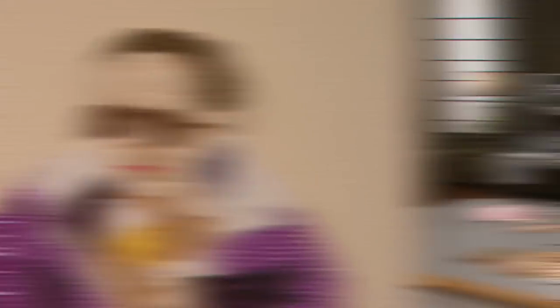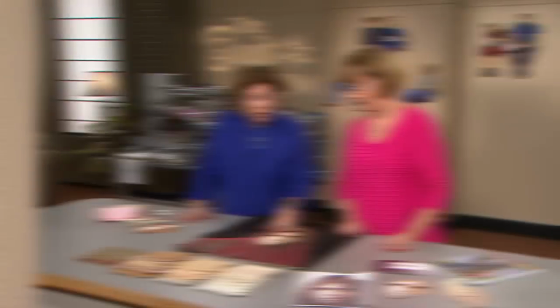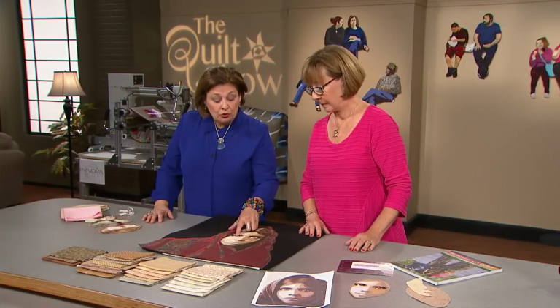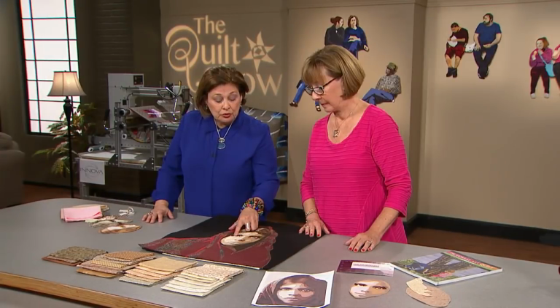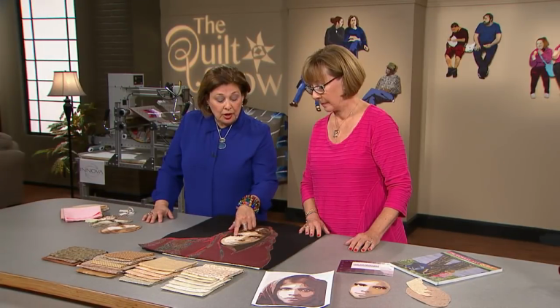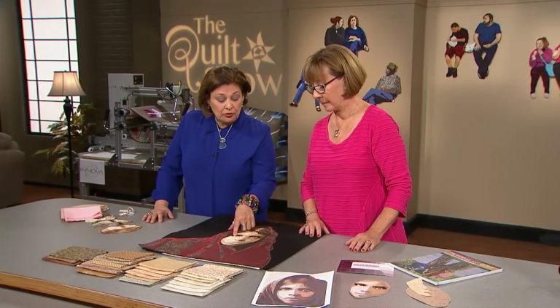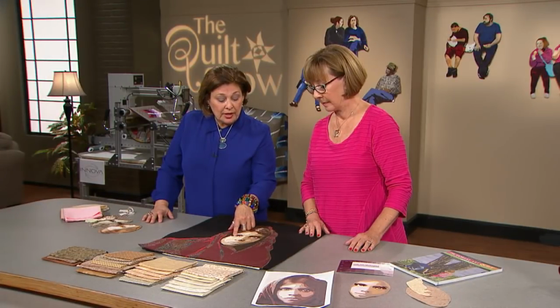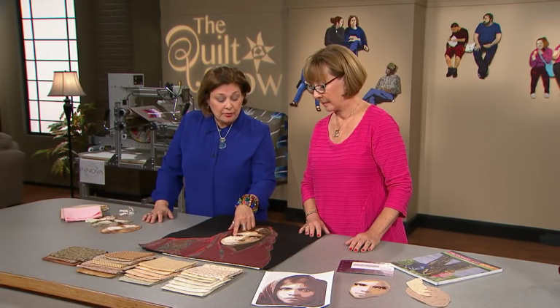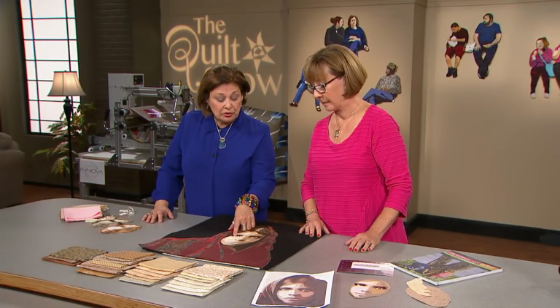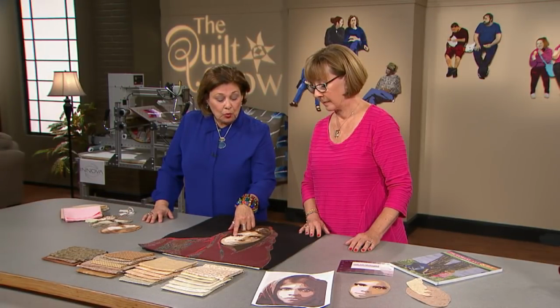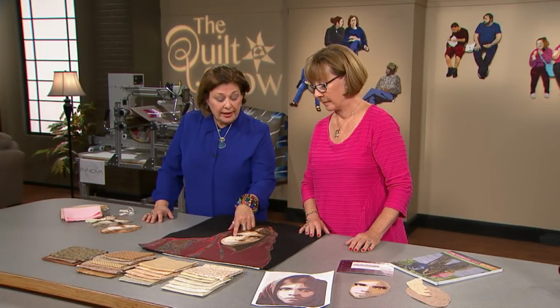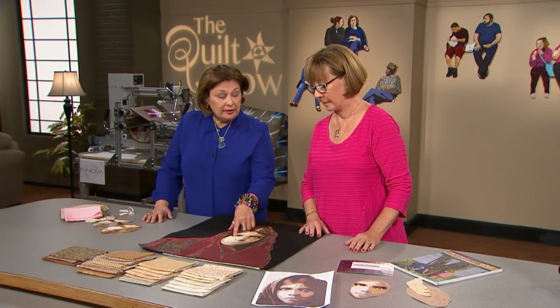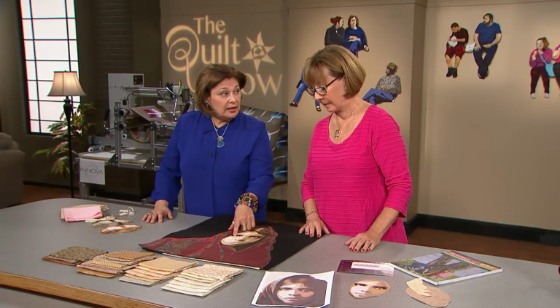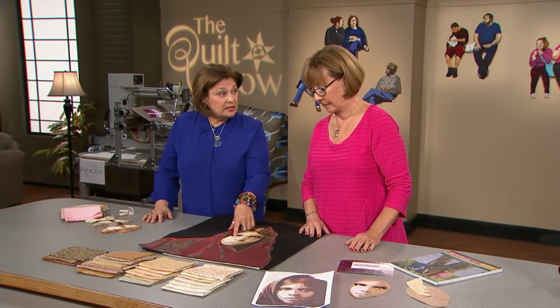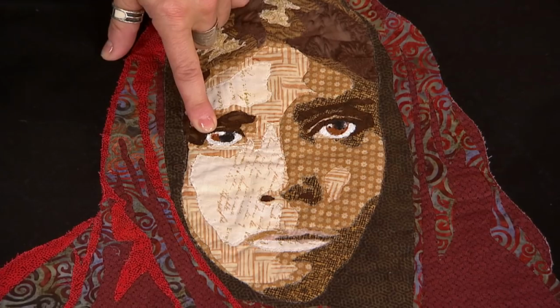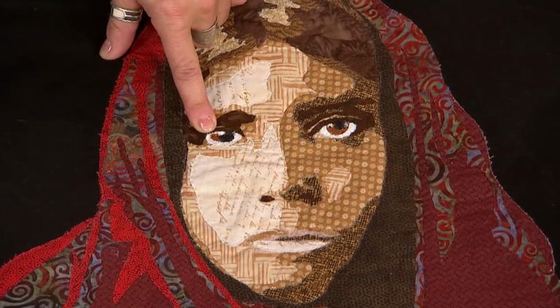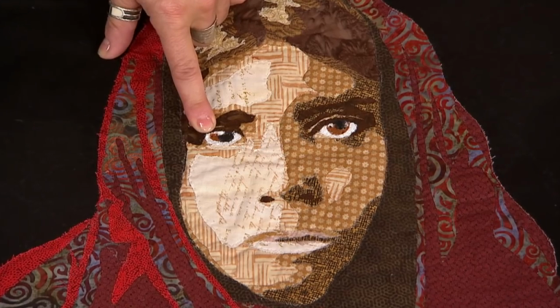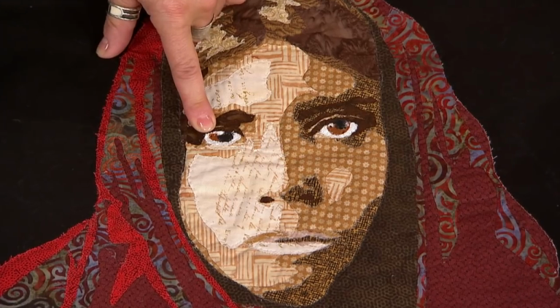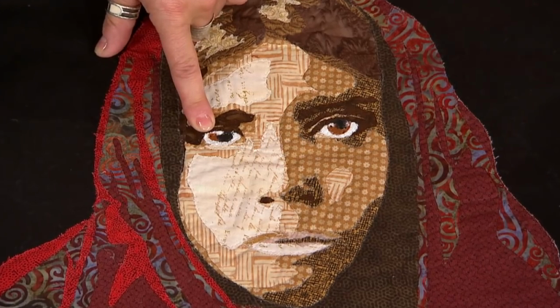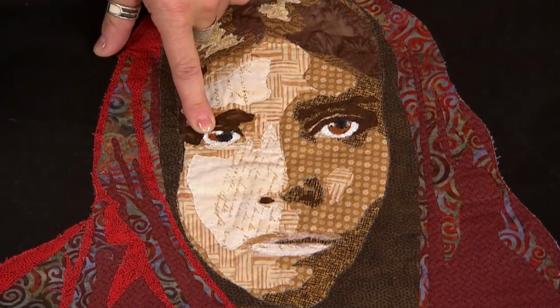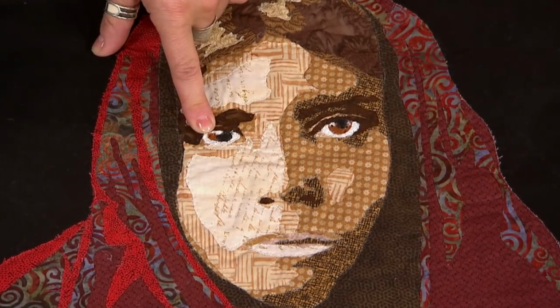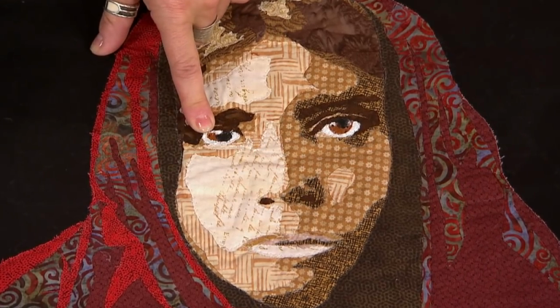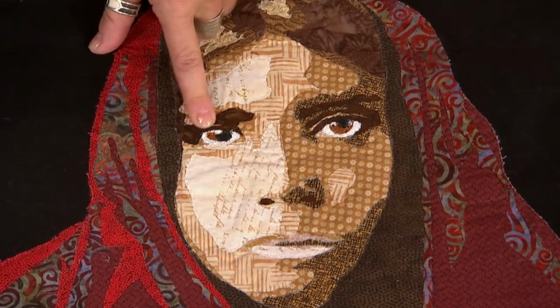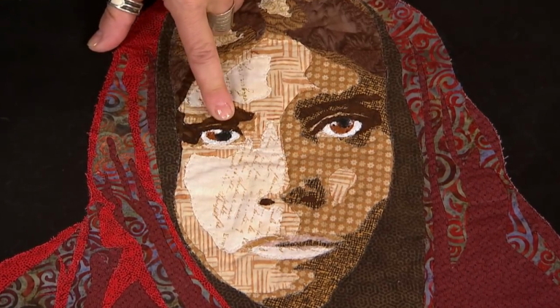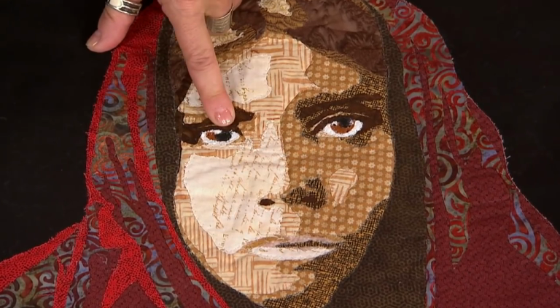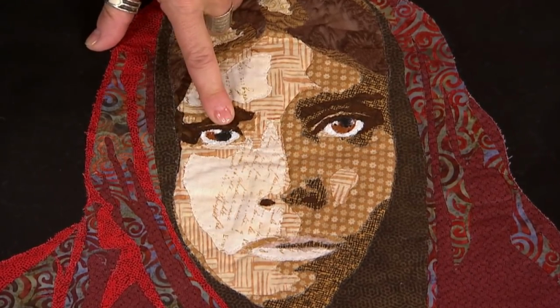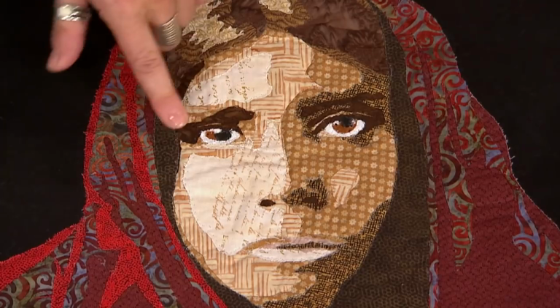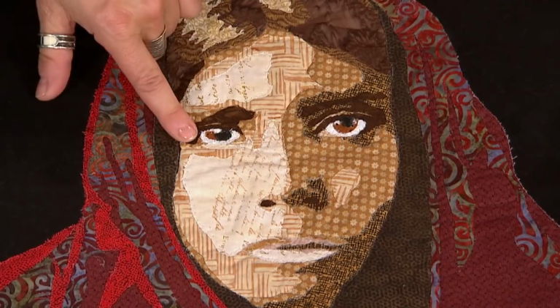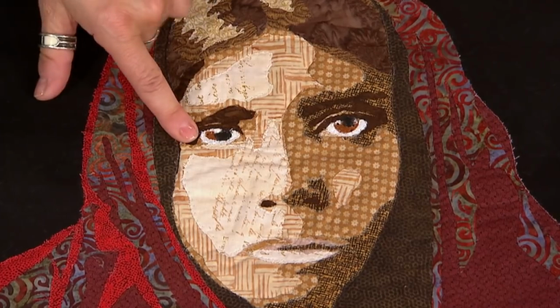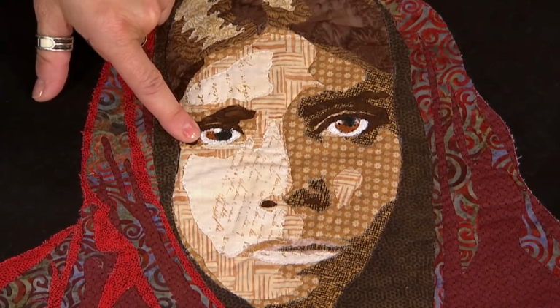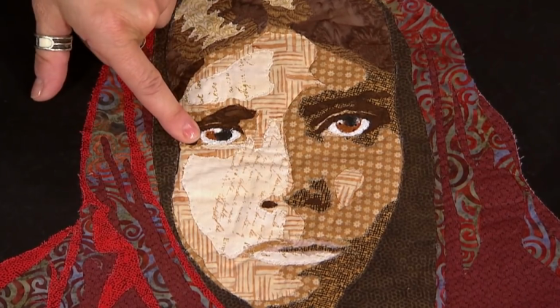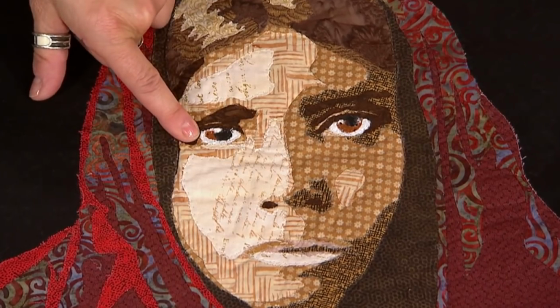Plus, Lenny loves to quilt faces and she has some timely tips on the best fabric choices to make faces.